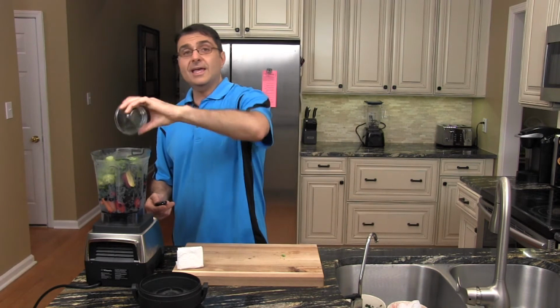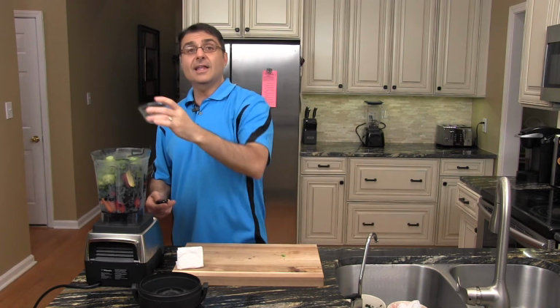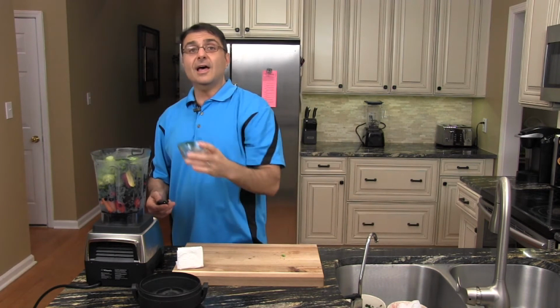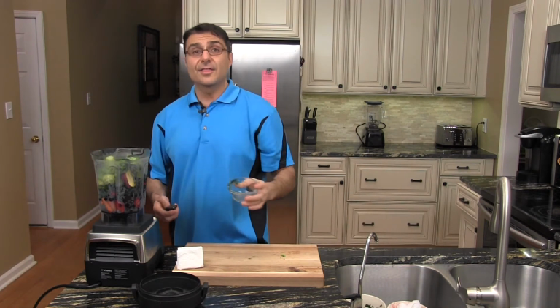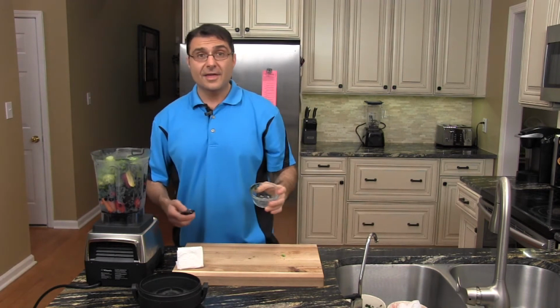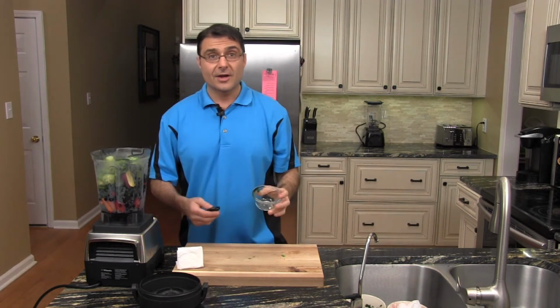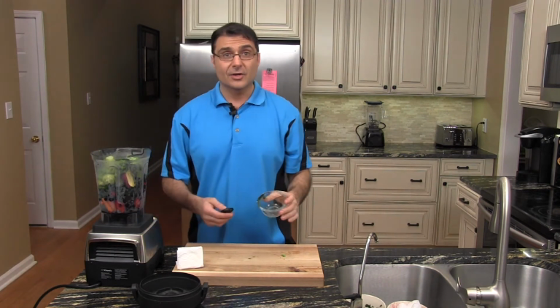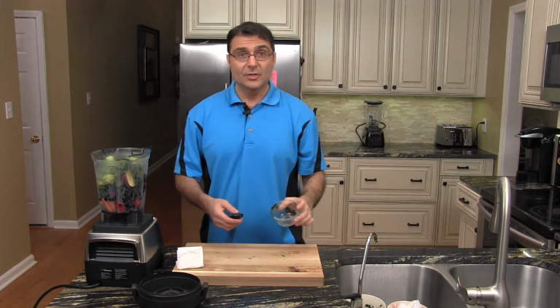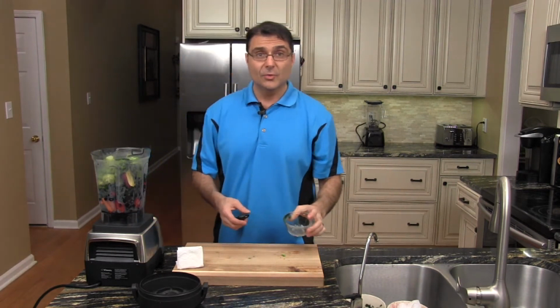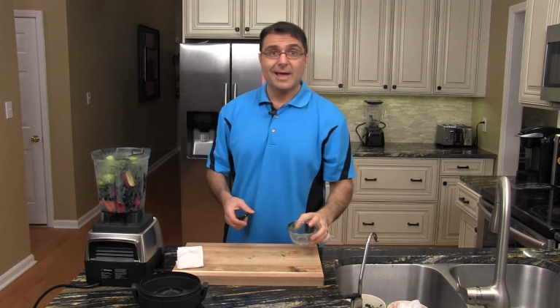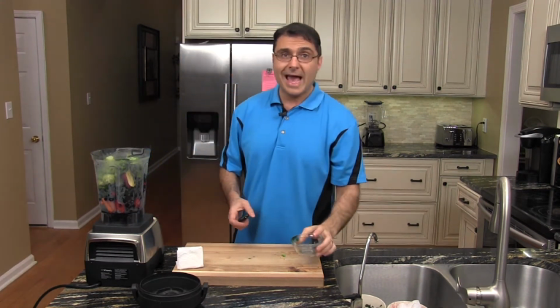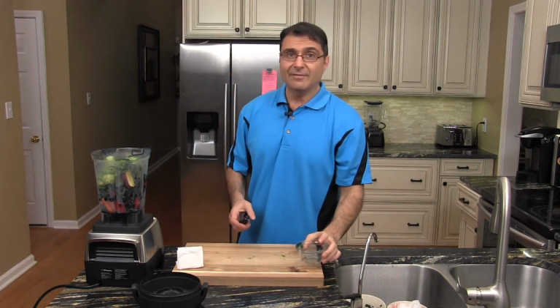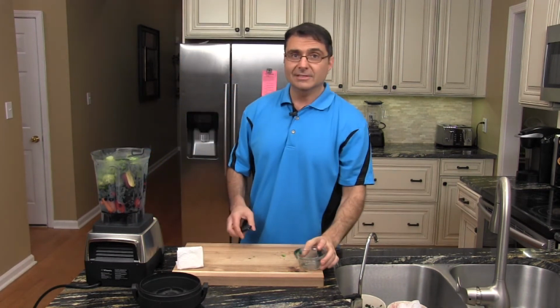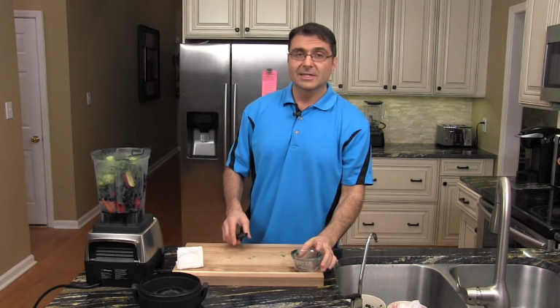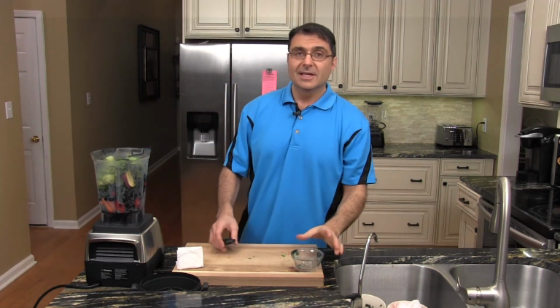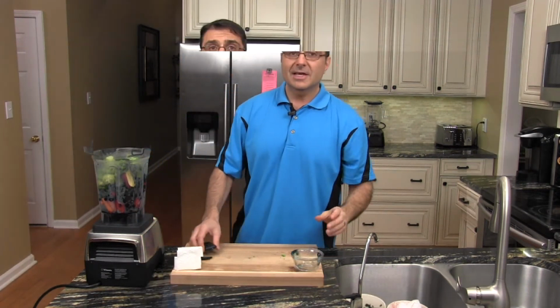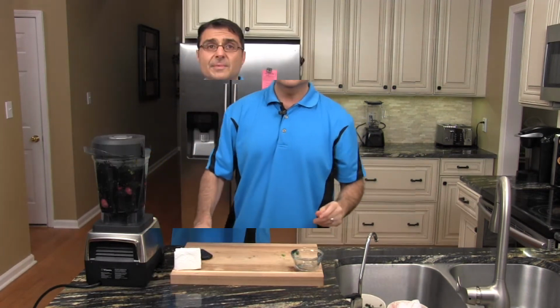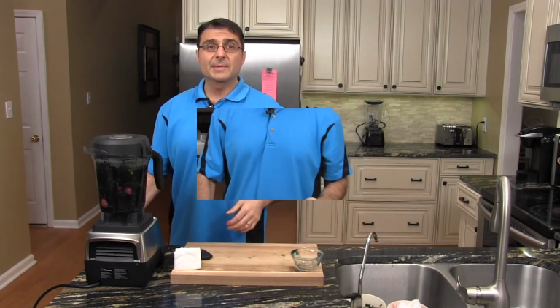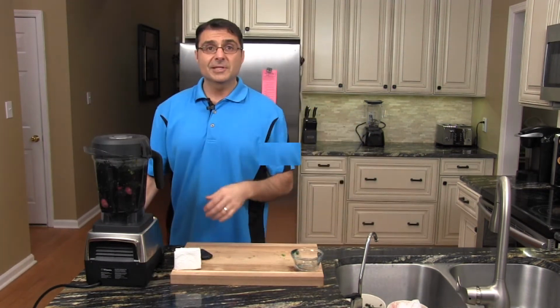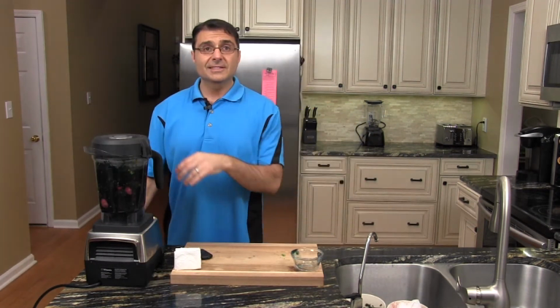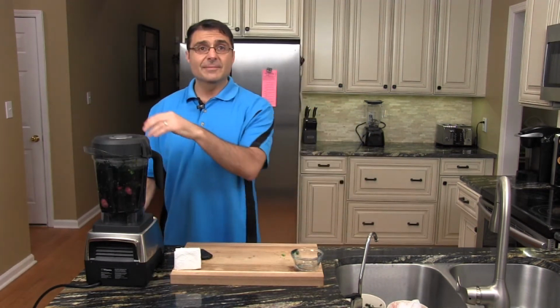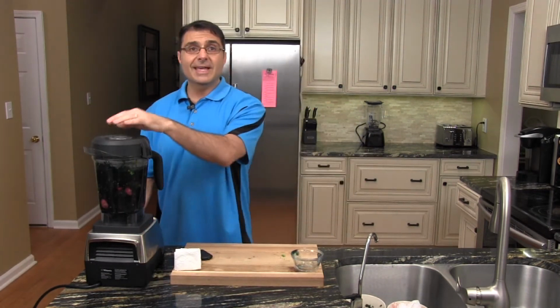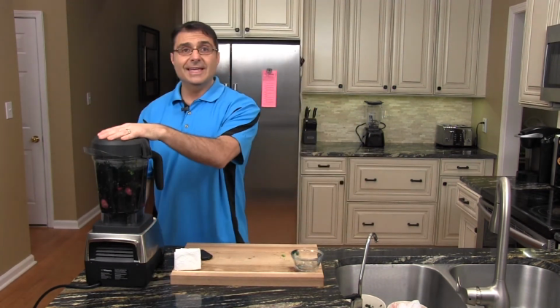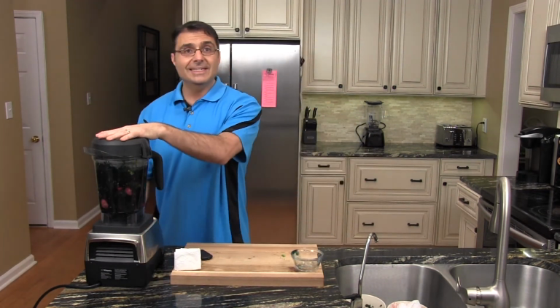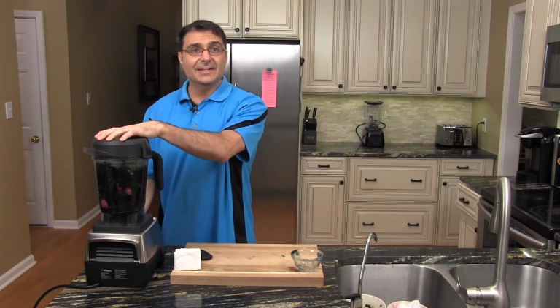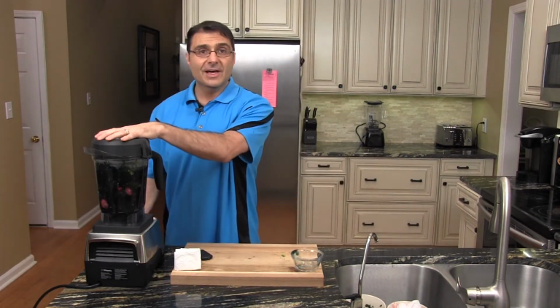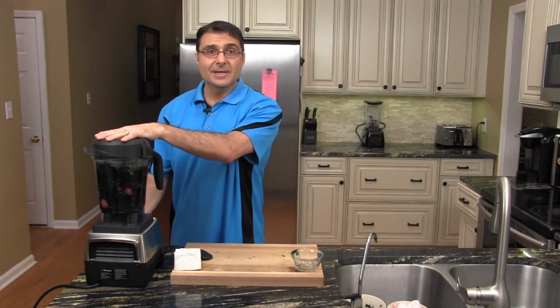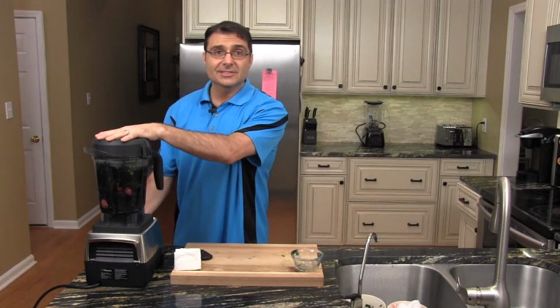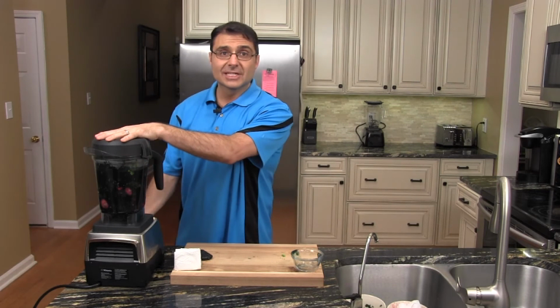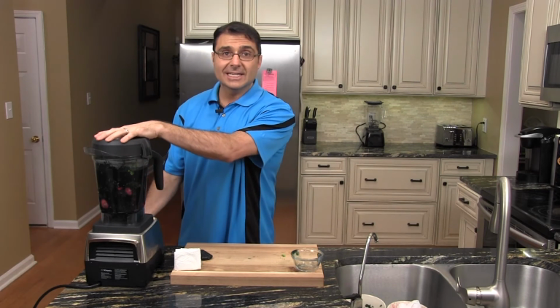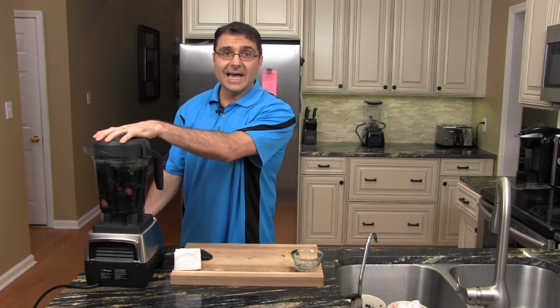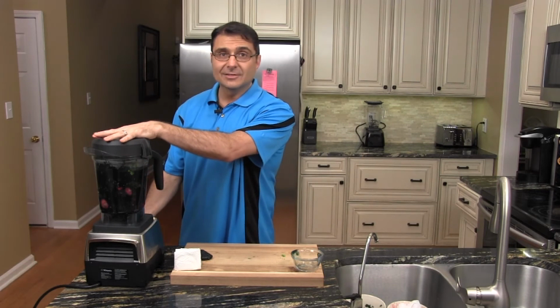We're going to dump our wheatgrass and spirulina powder mix right here in the blender. And there you have it — I'm going to blend it in my handy dandy Vitamix. It's going to get loud.